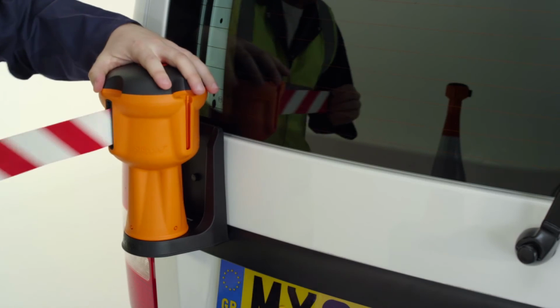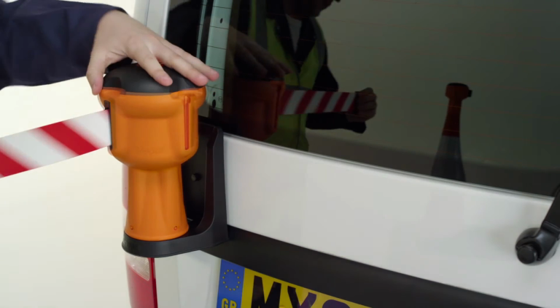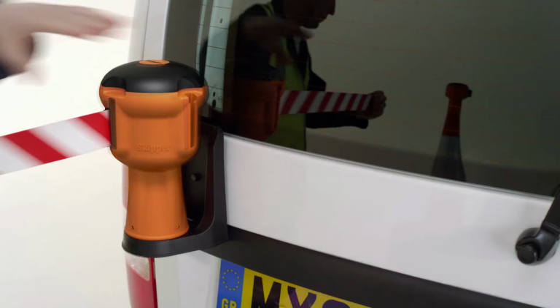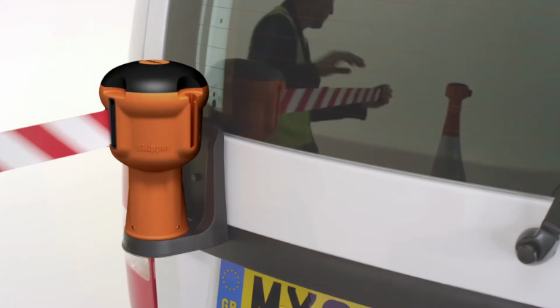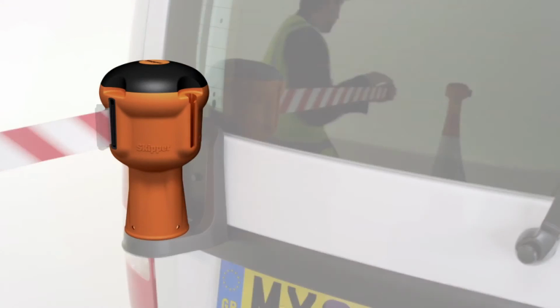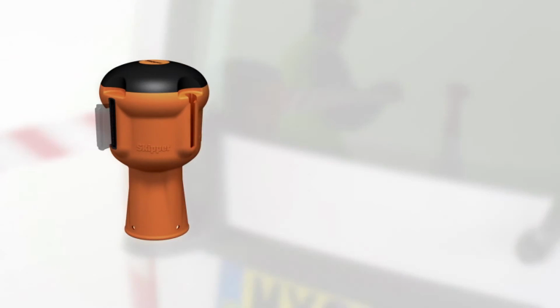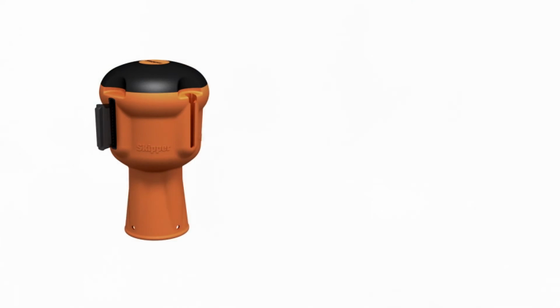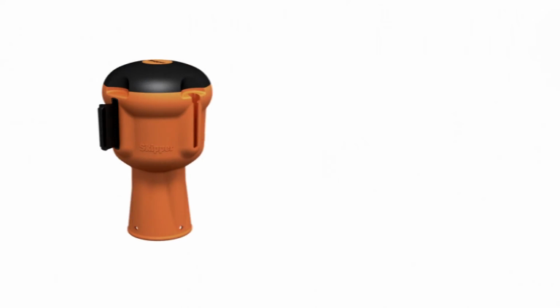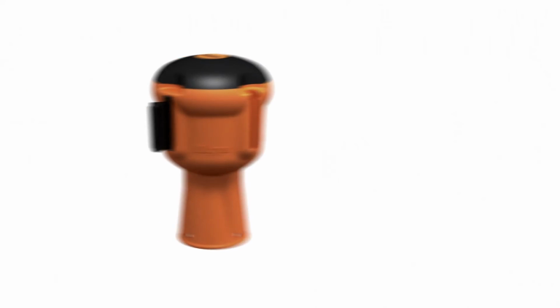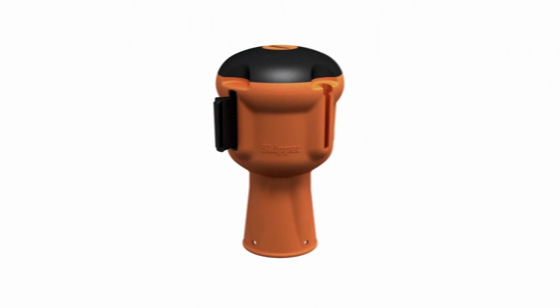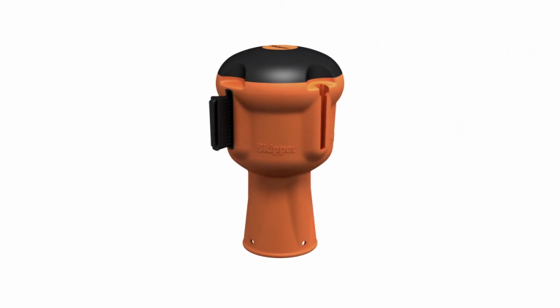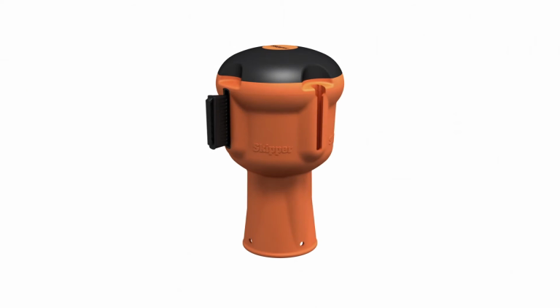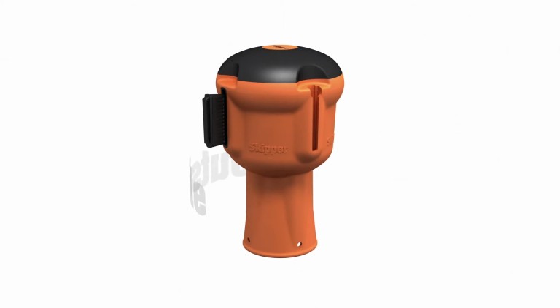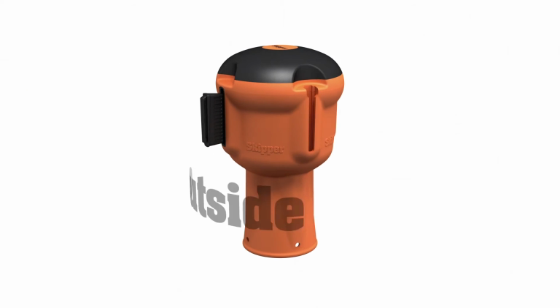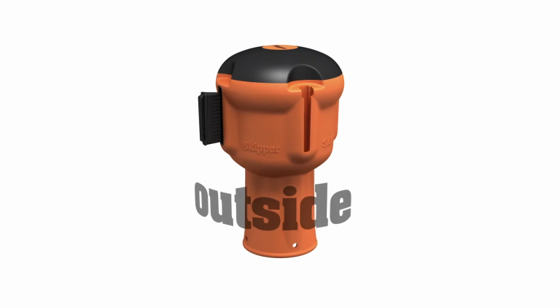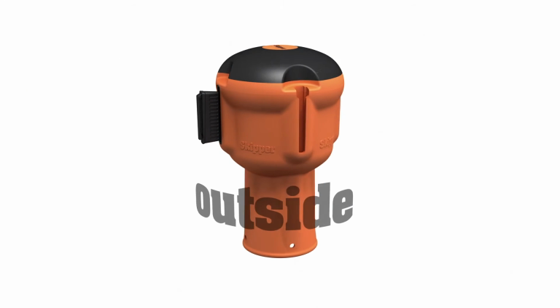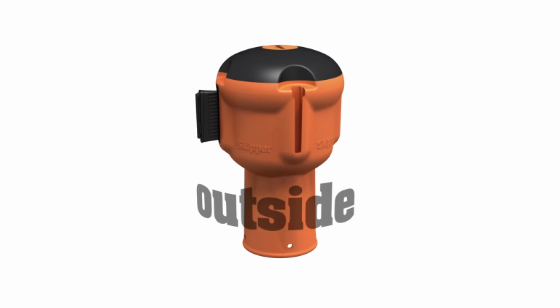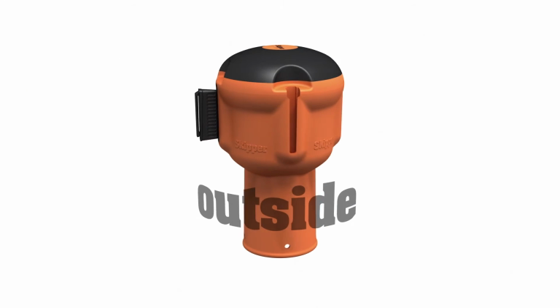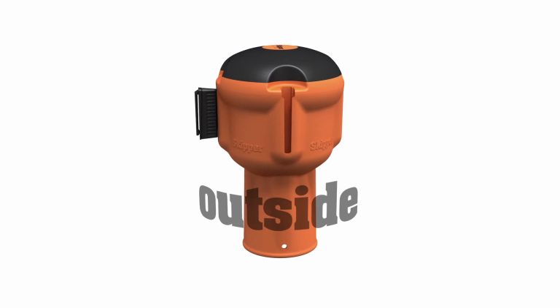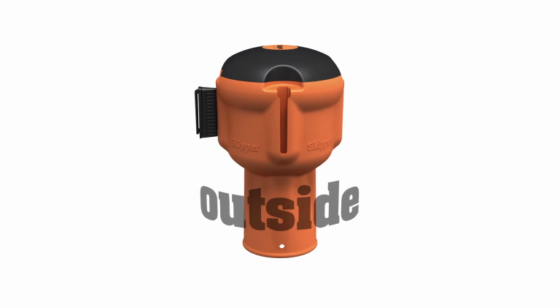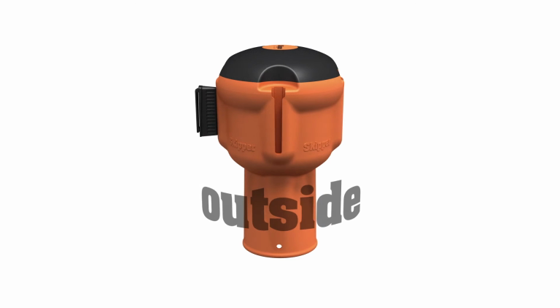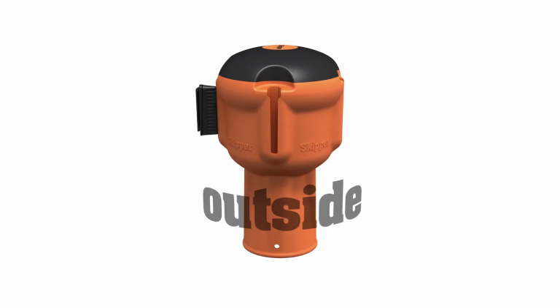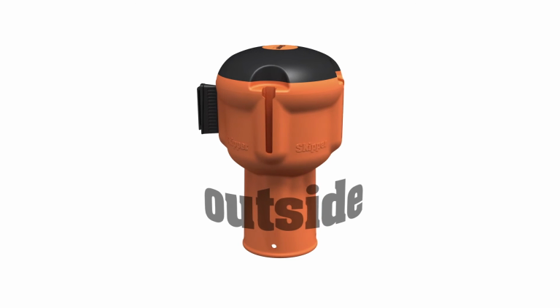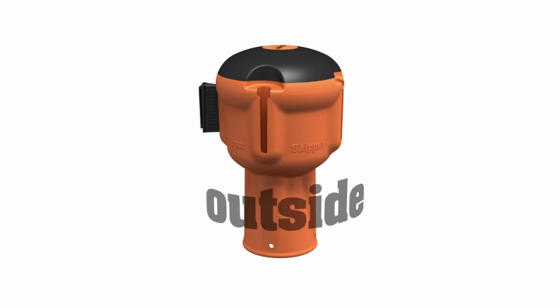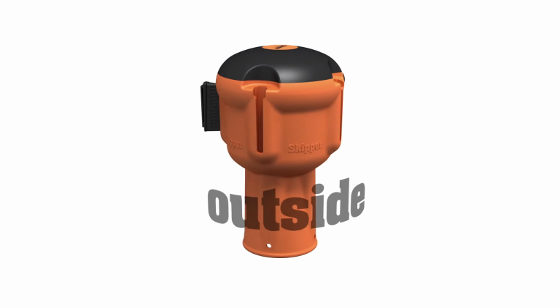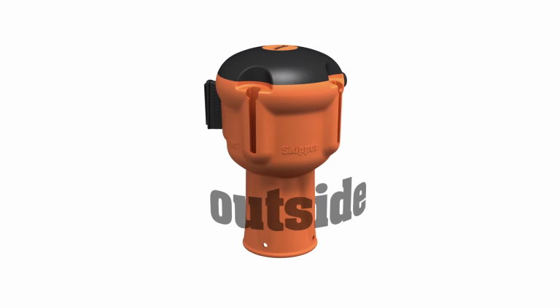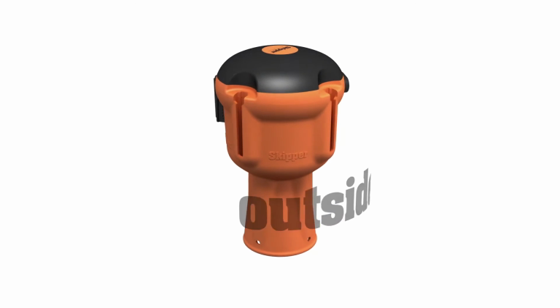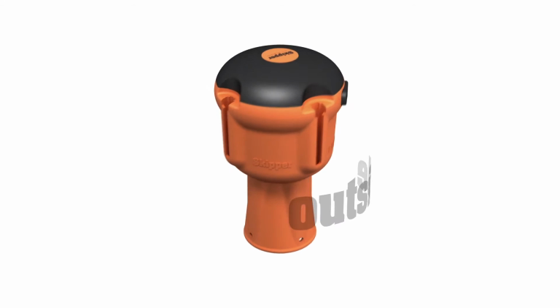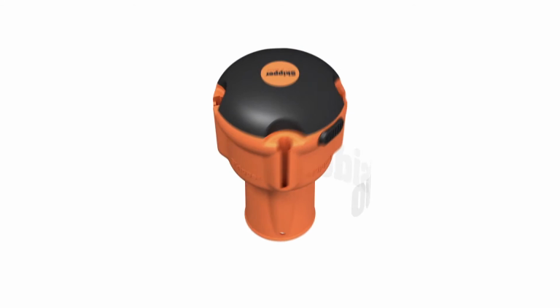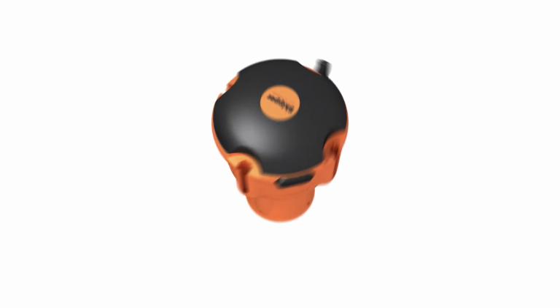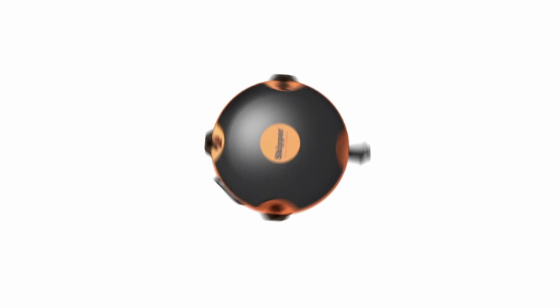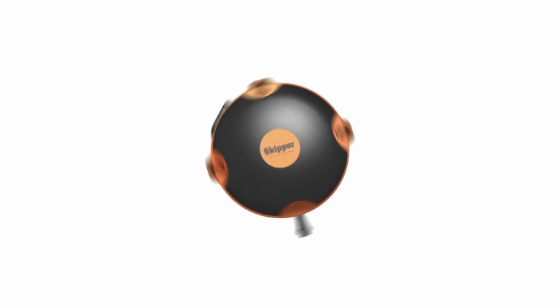Skipper is perfect for all applications, from traffic to industrial and commercial. But that's not all it has to offer.